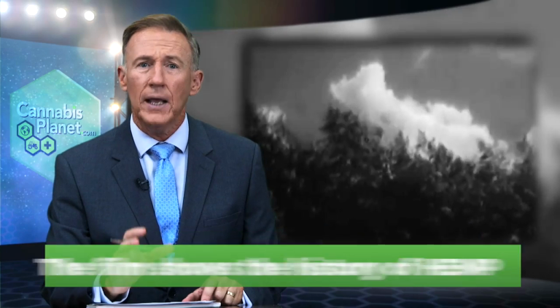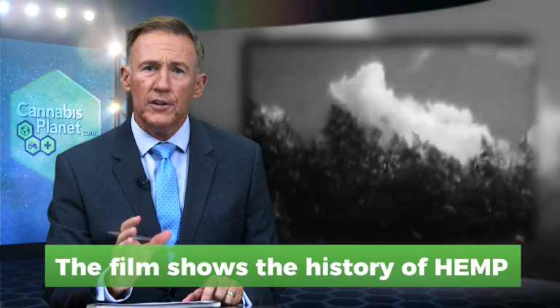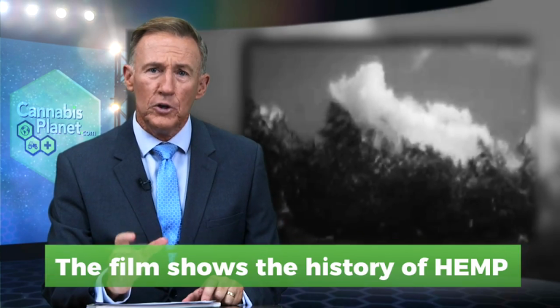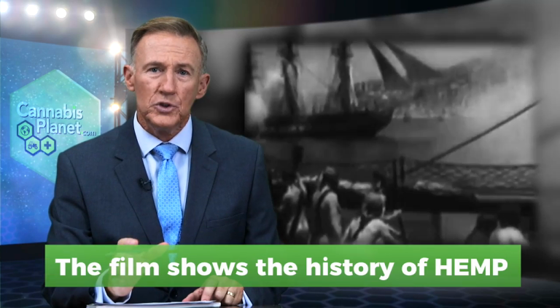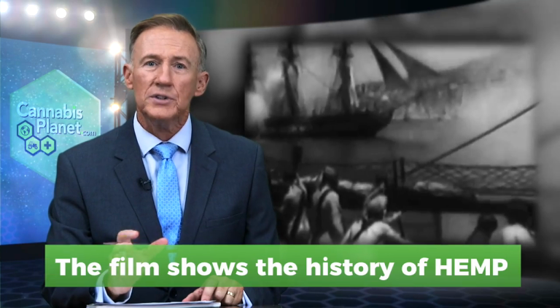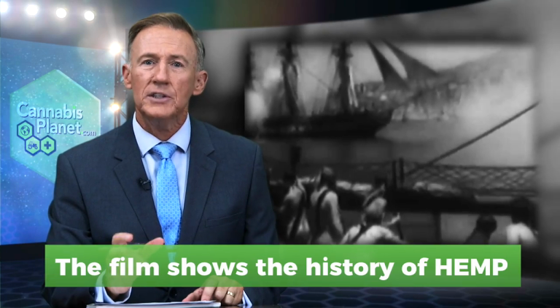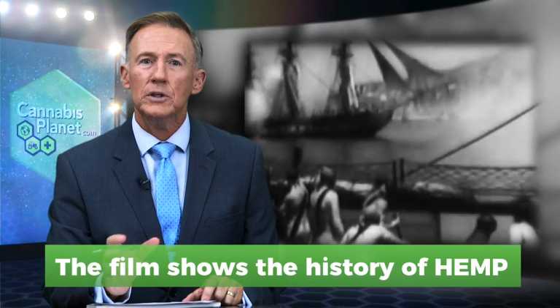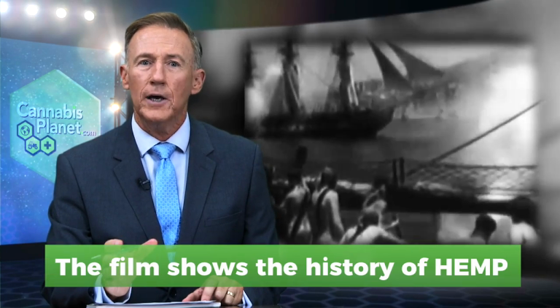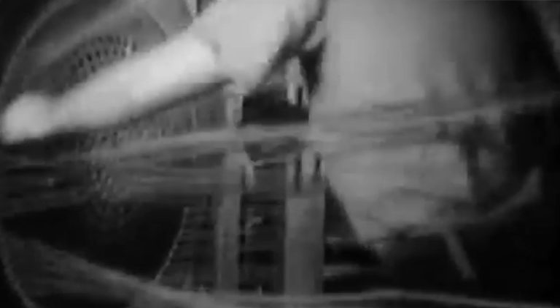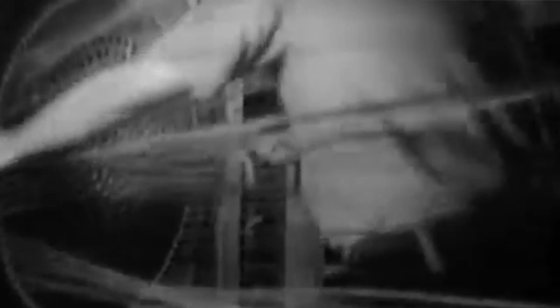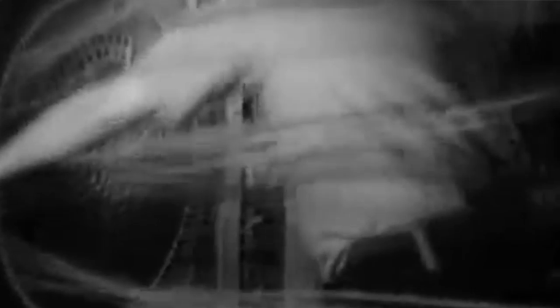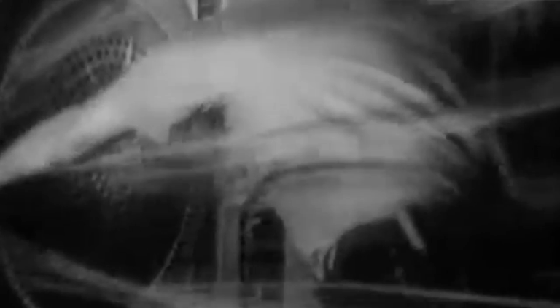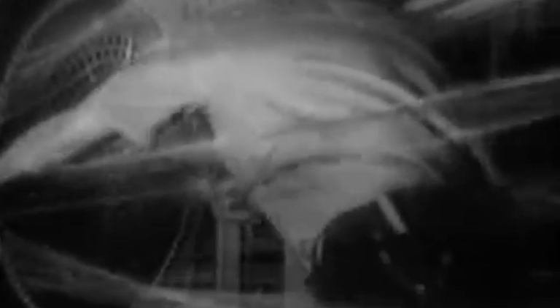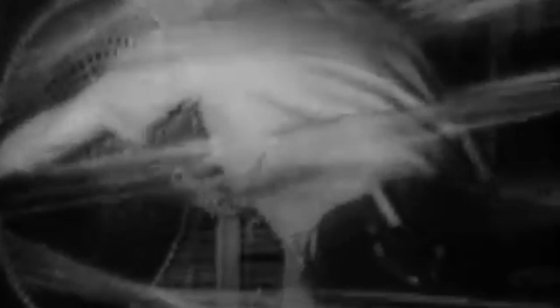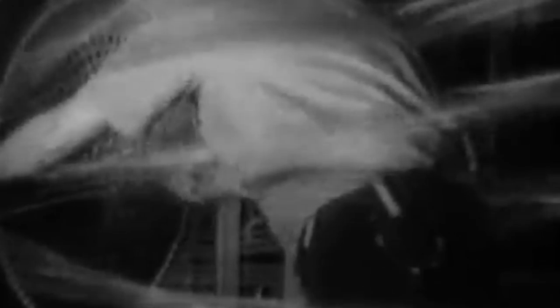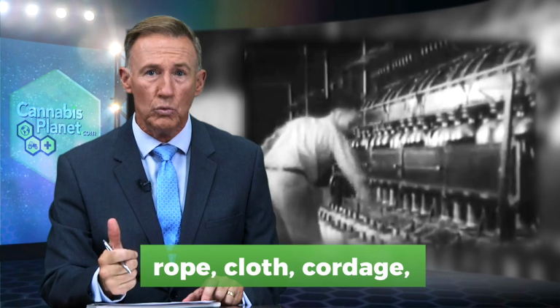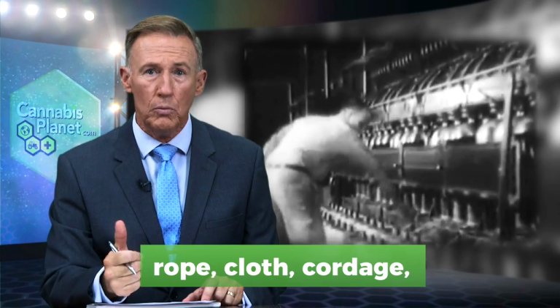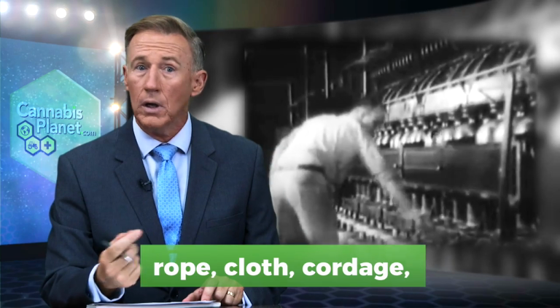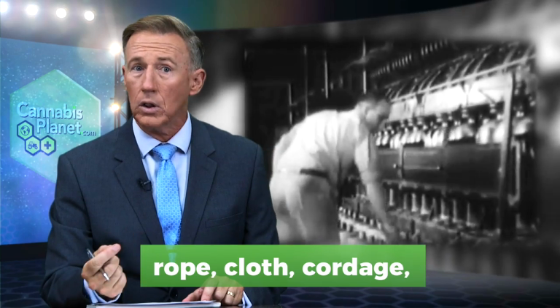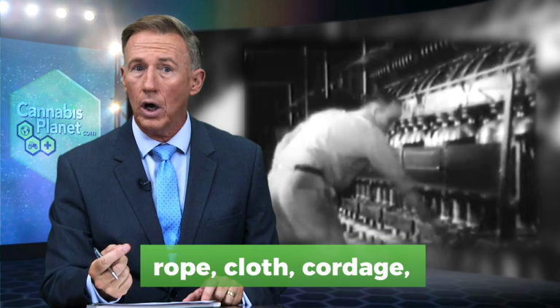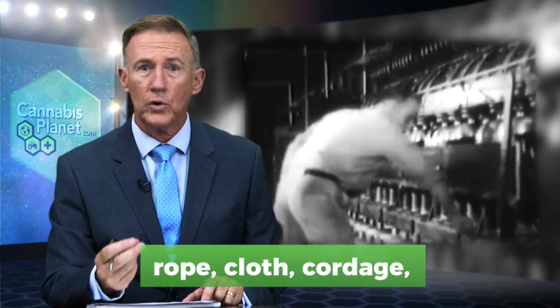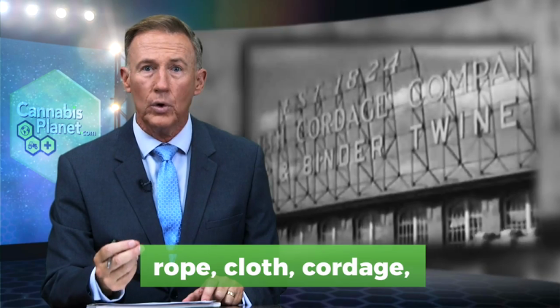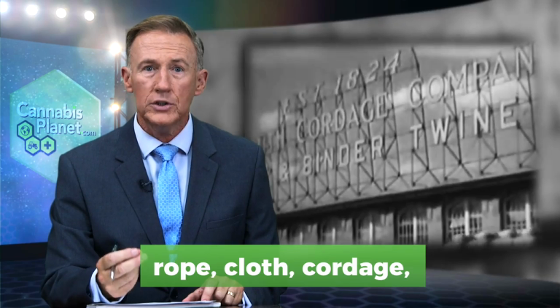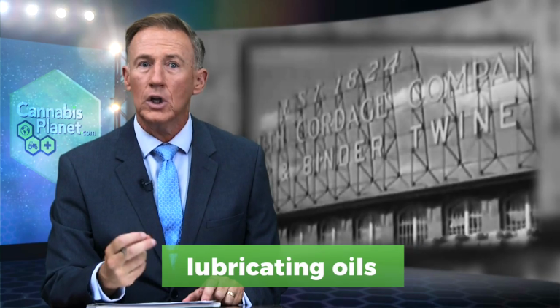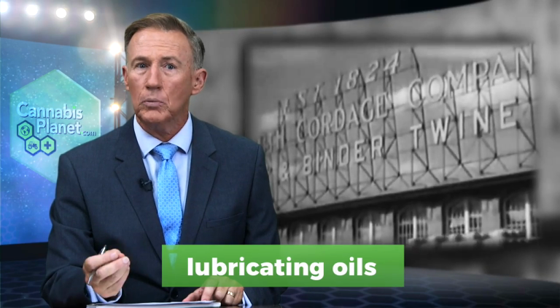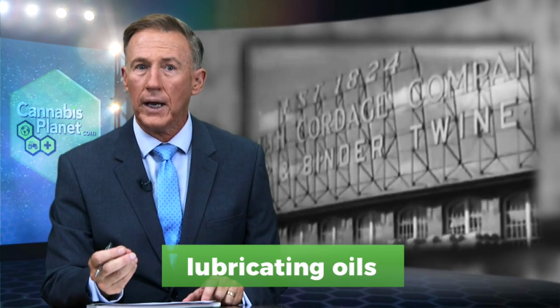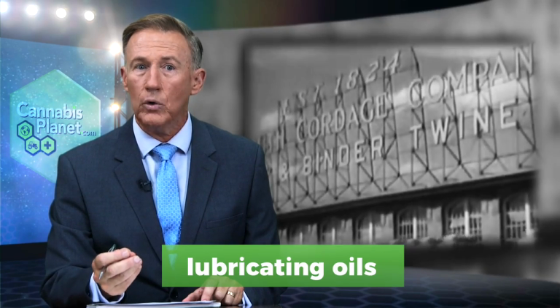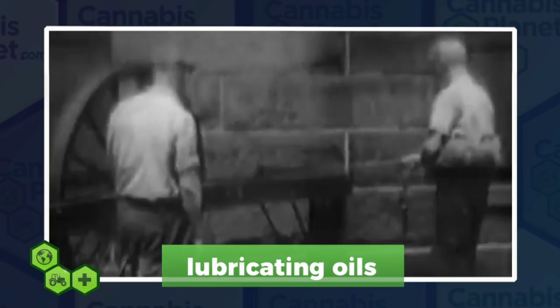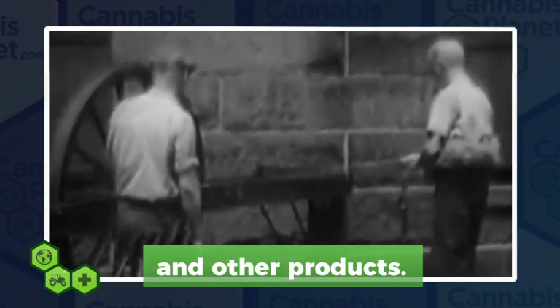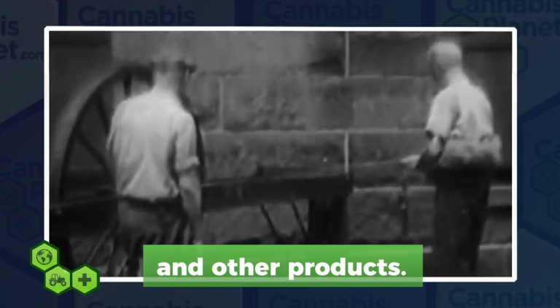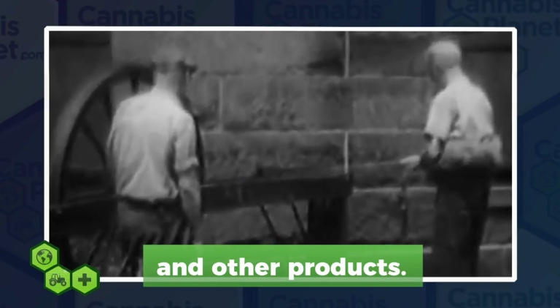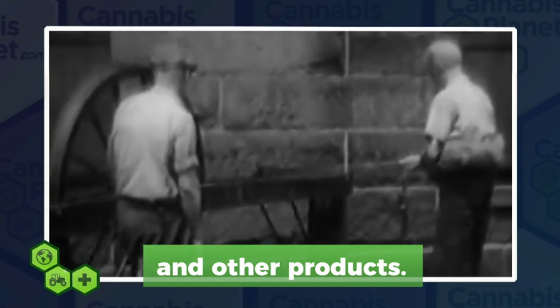The film shows a history of hemp and hemp products, including rope, cloth, cordage, lubricating oils, and other products.